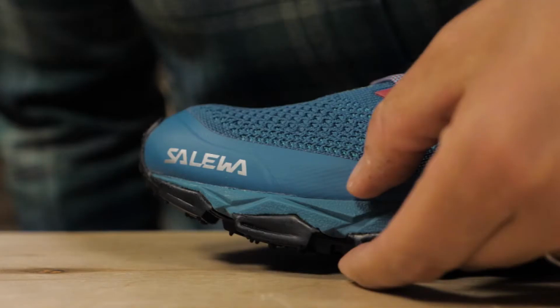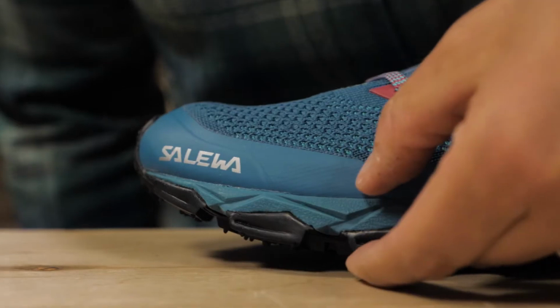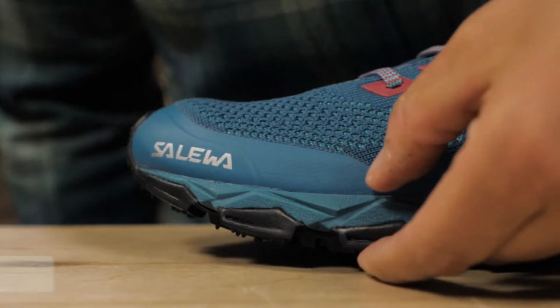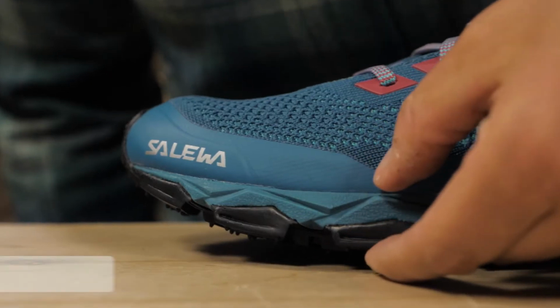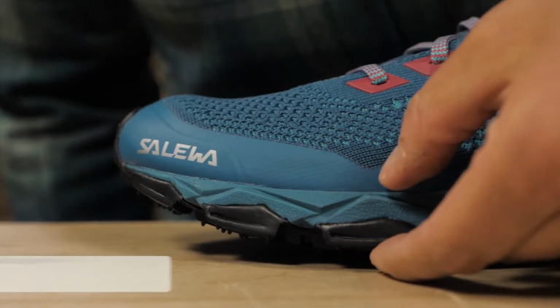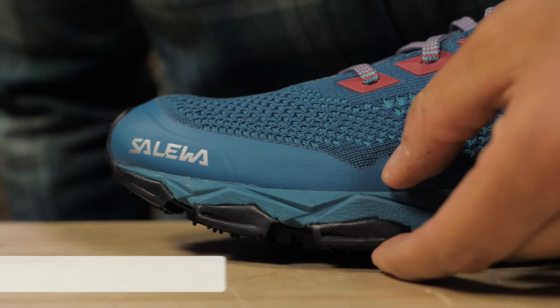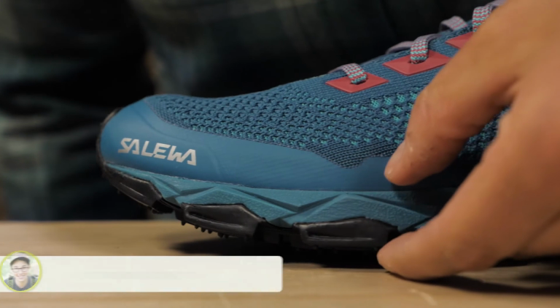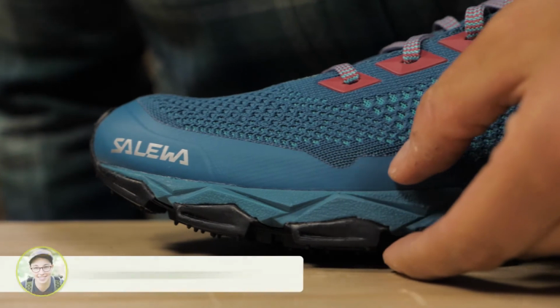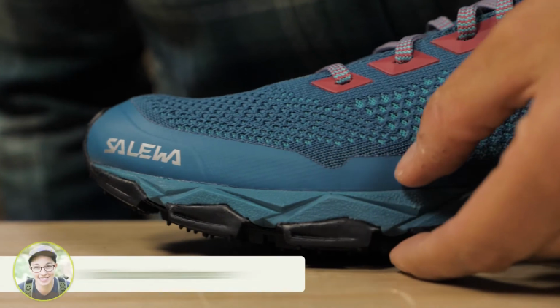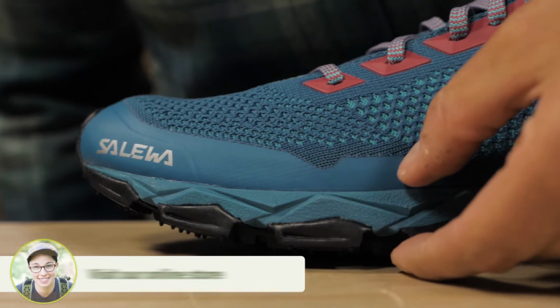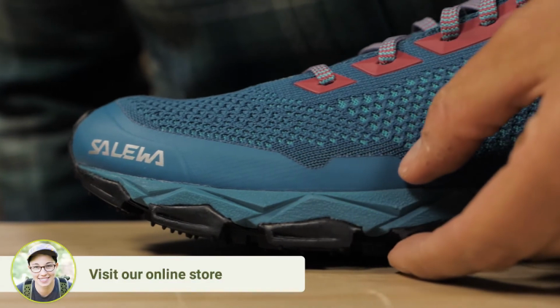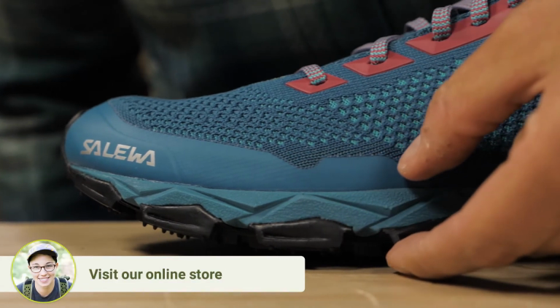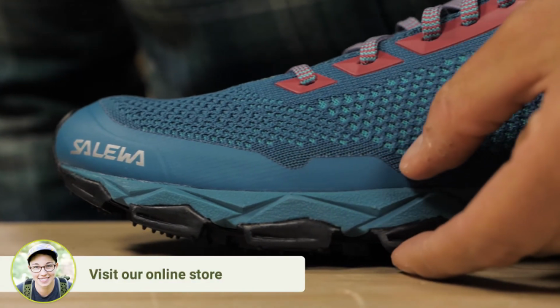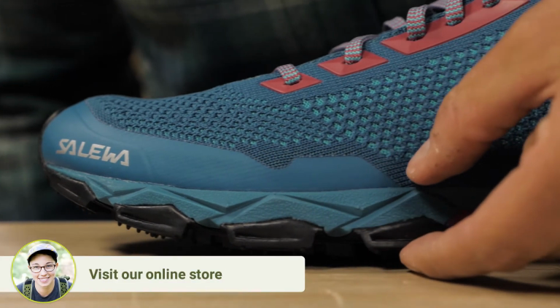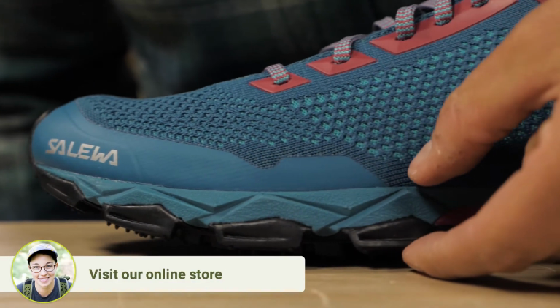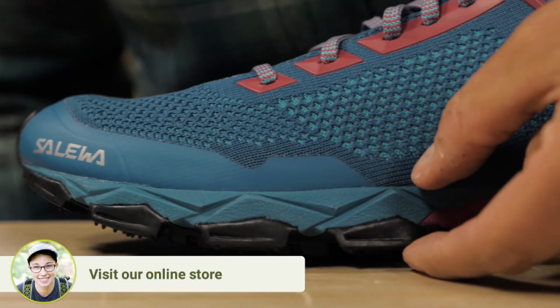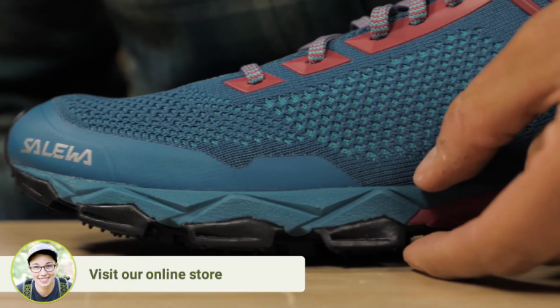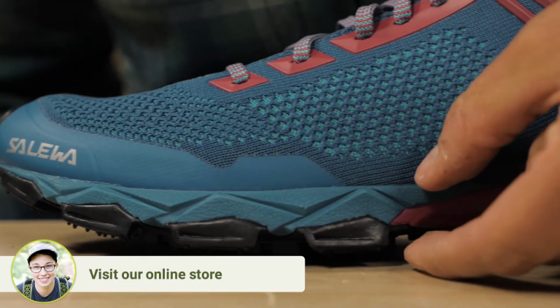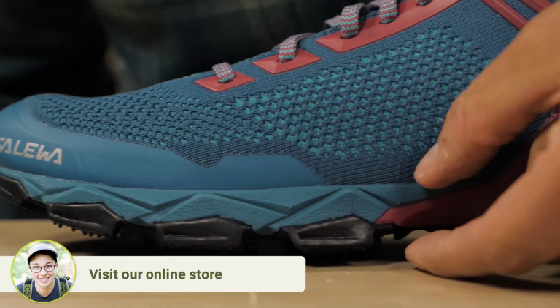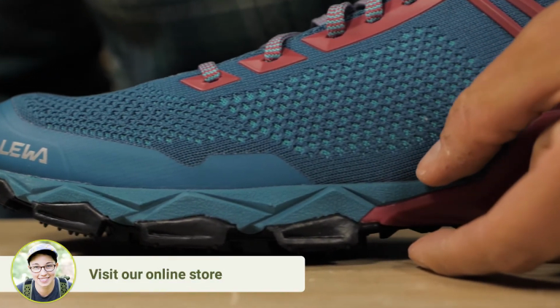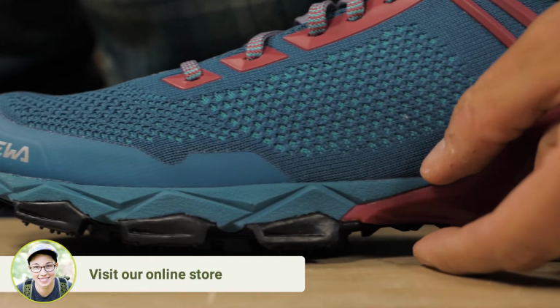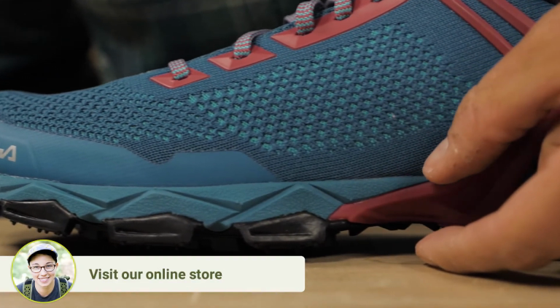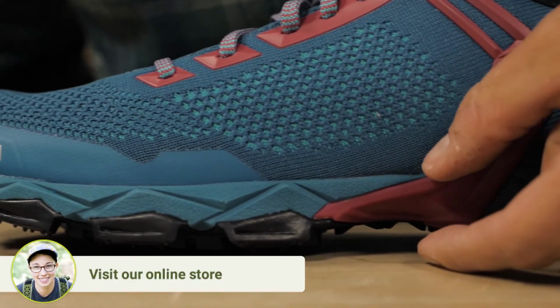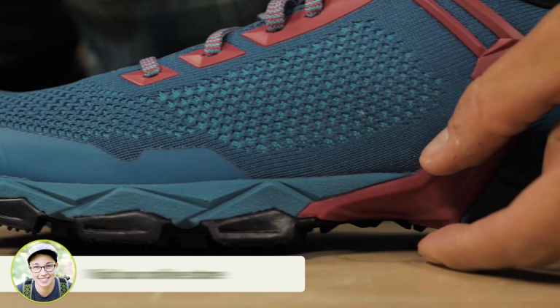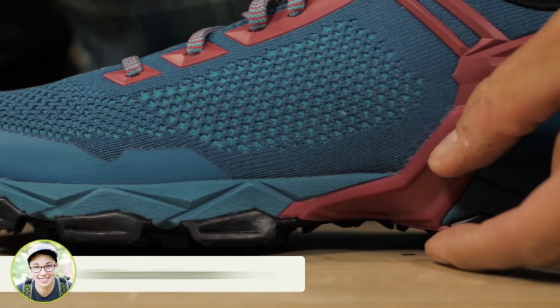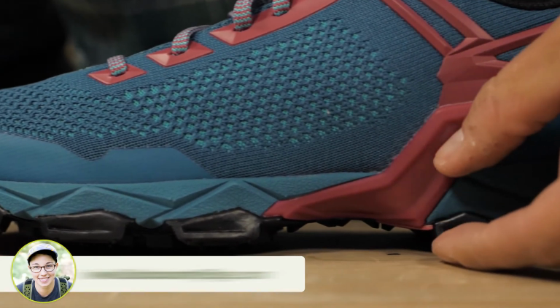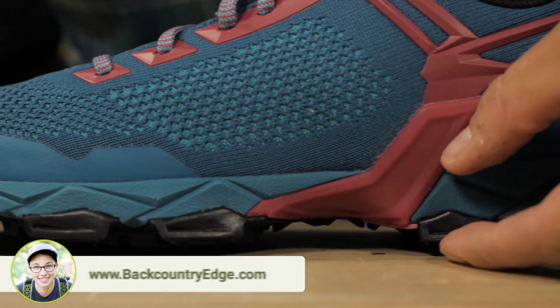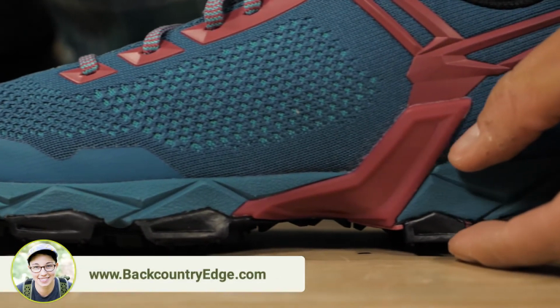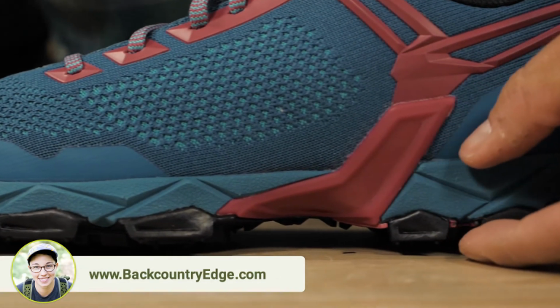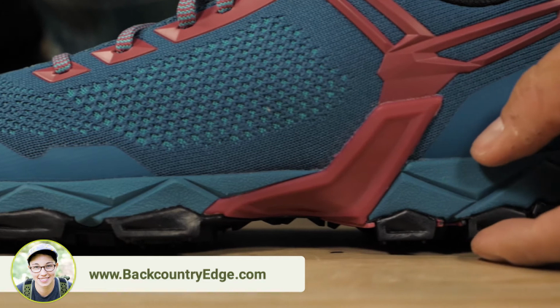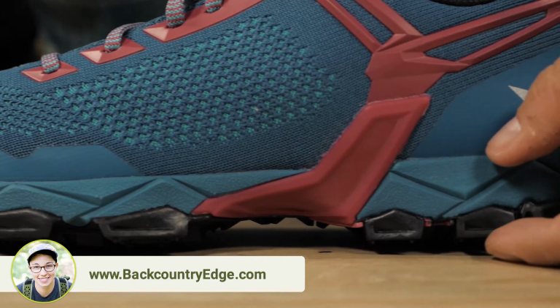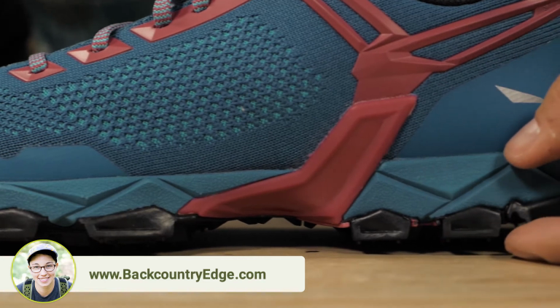The midsole is well cushioned while offering the stability and support needed to prevent stone bruising and fatigue.